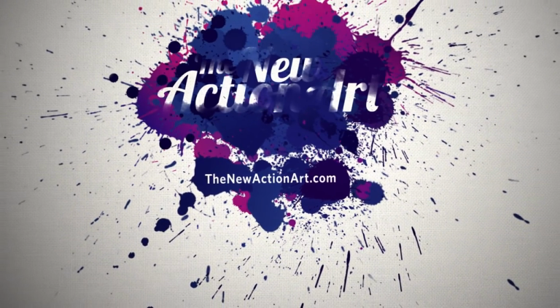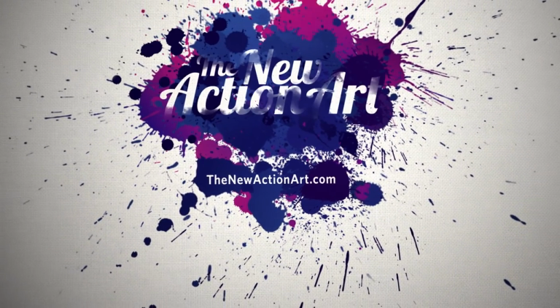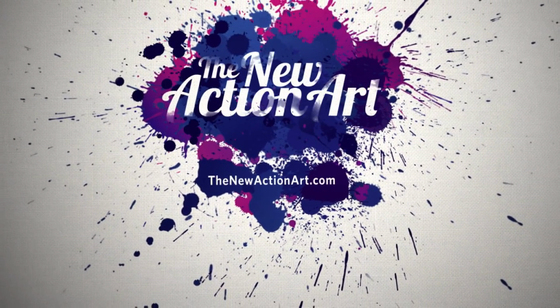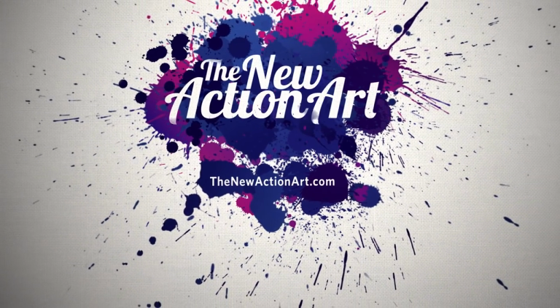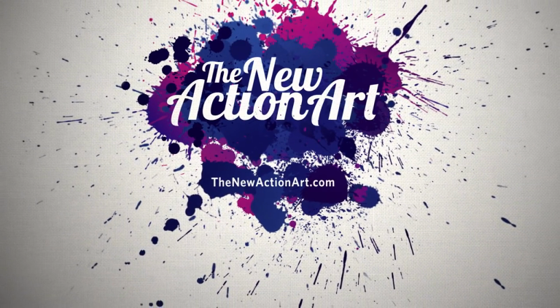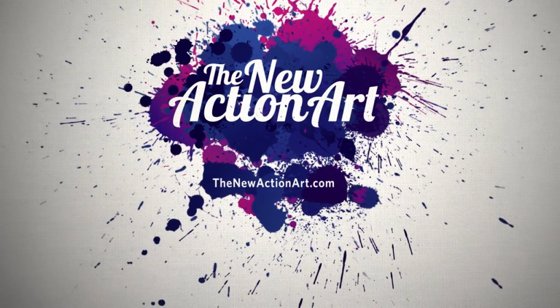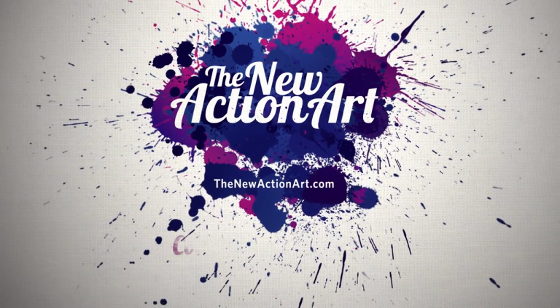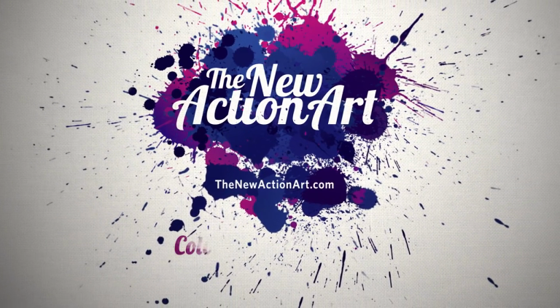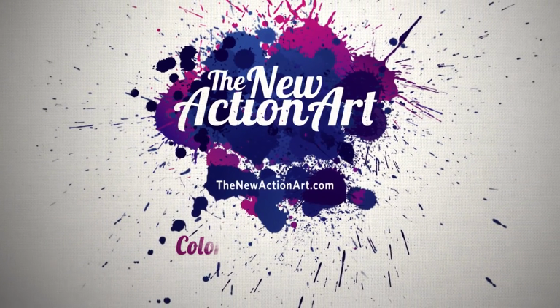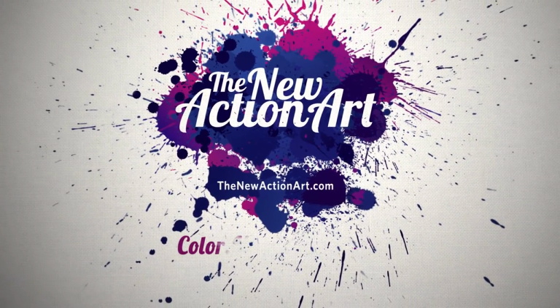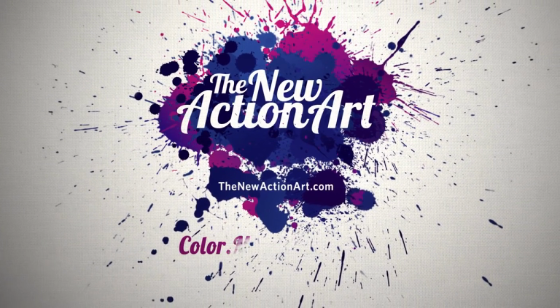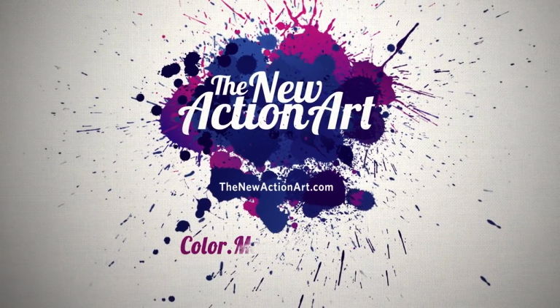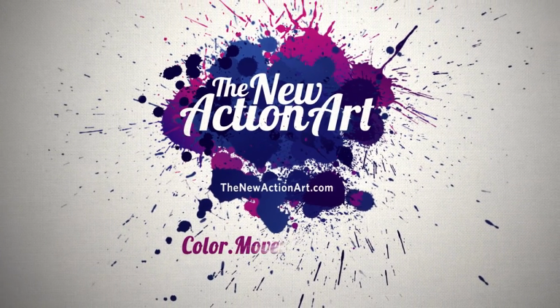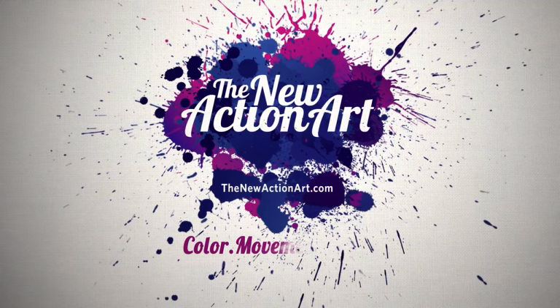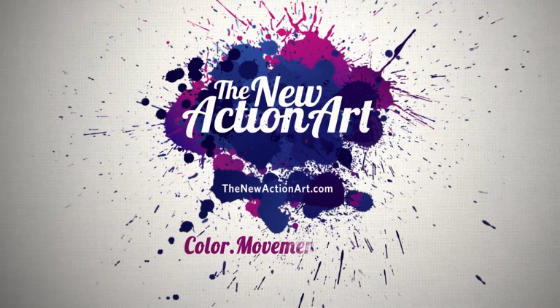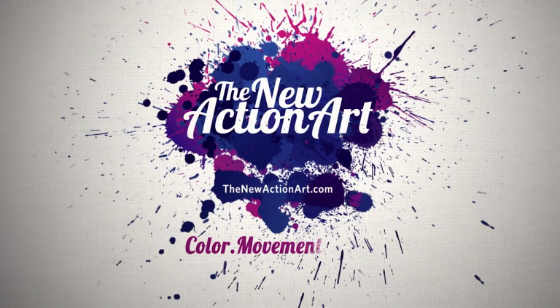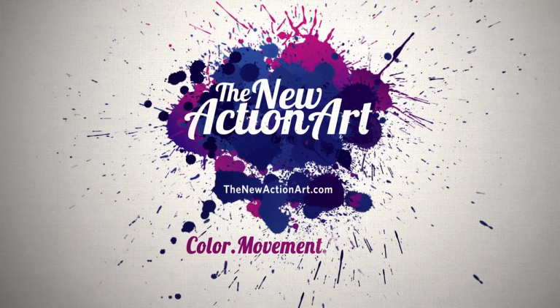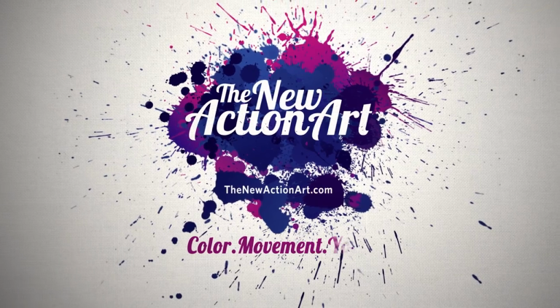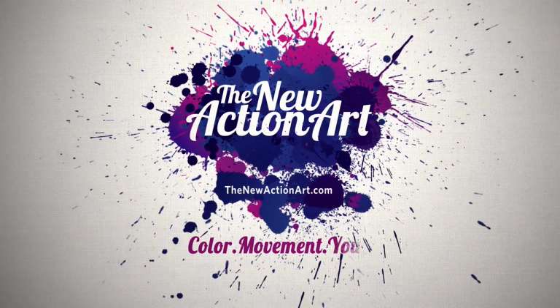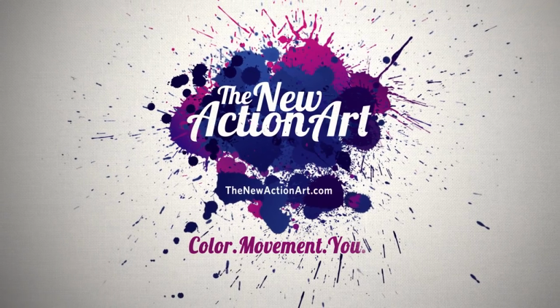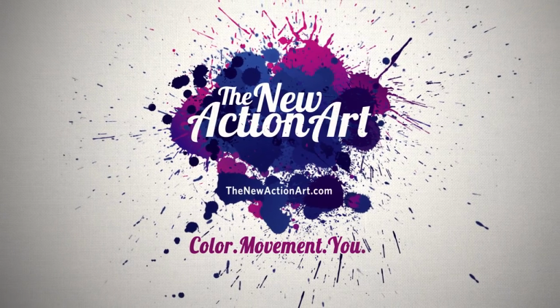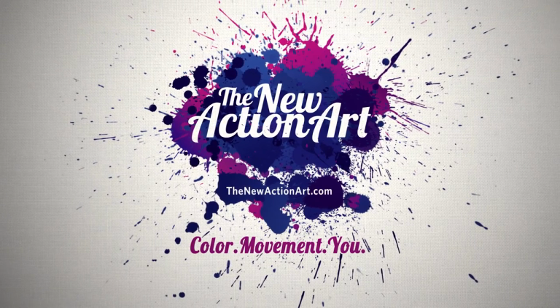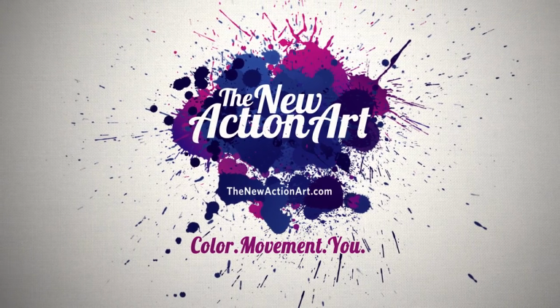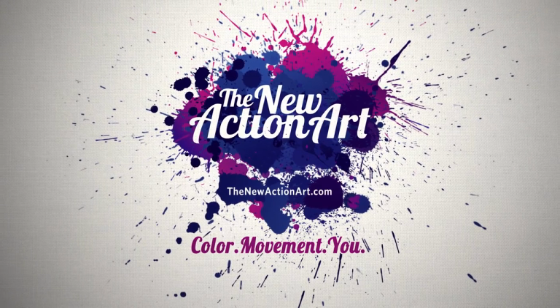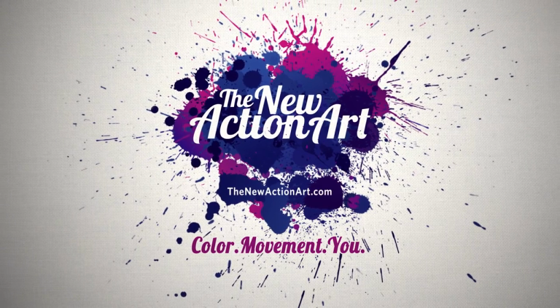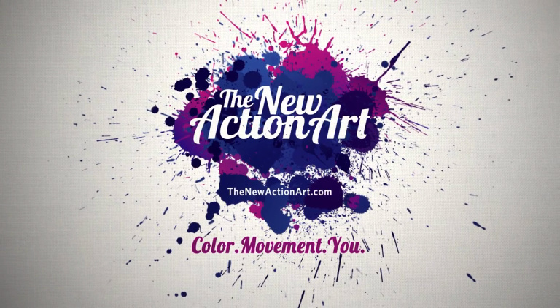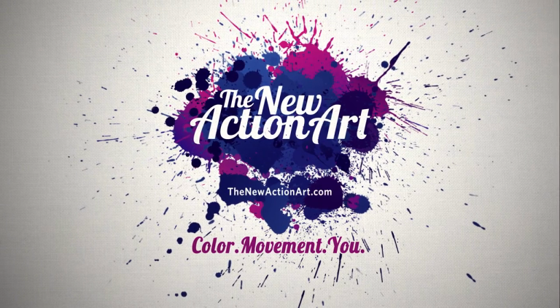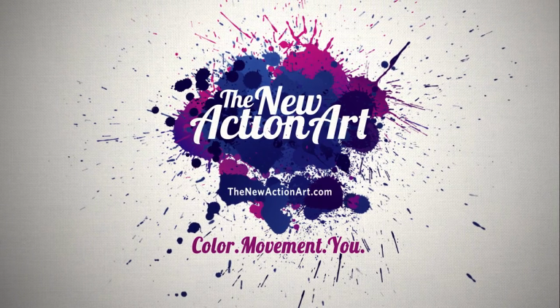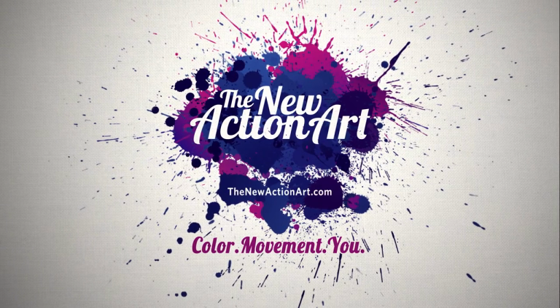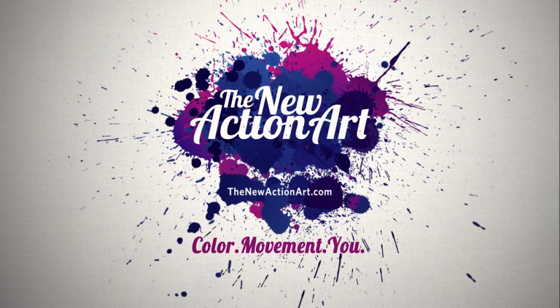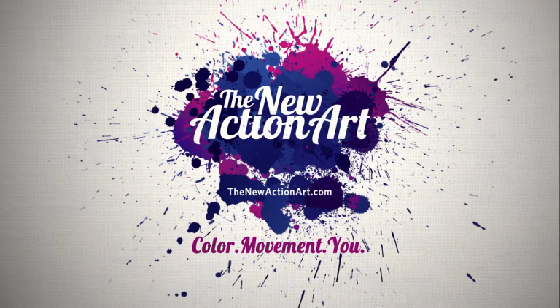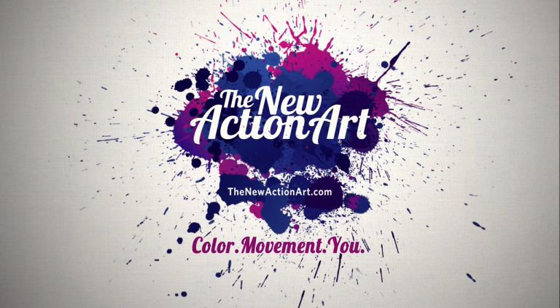The New Action Art. Color. Movement. You. Let's go!